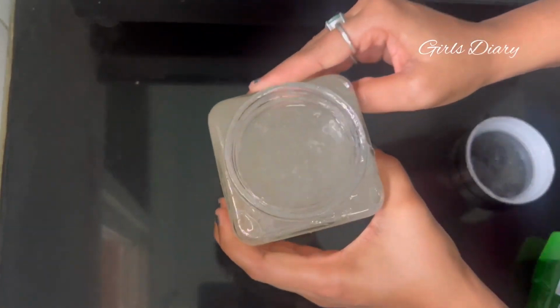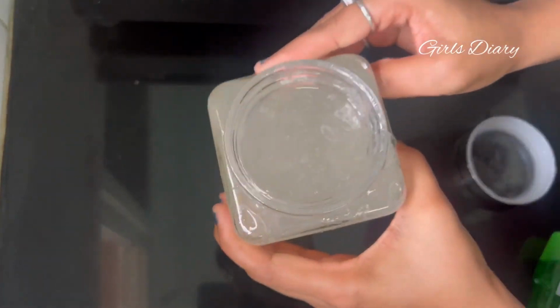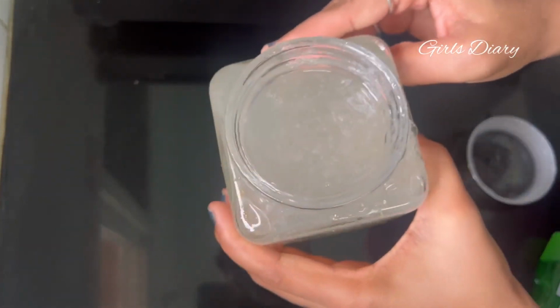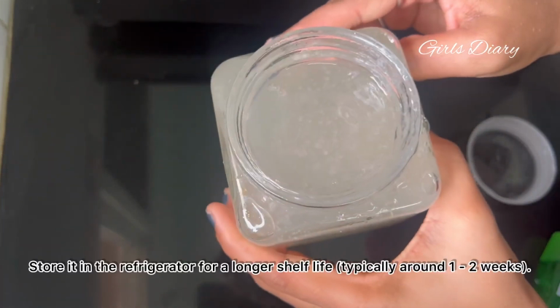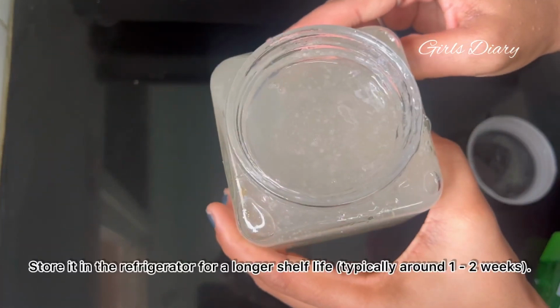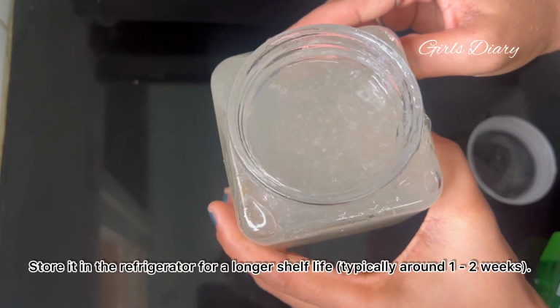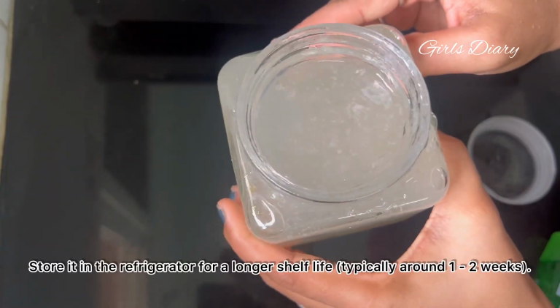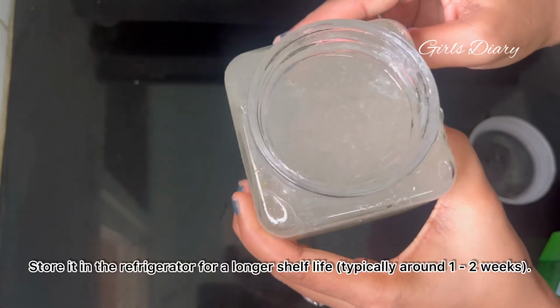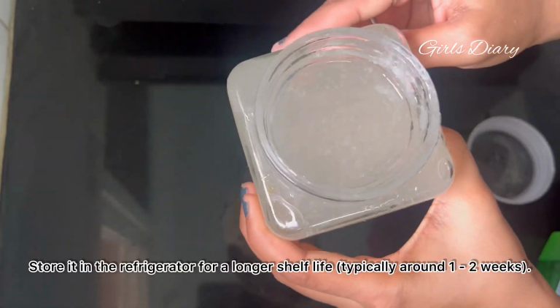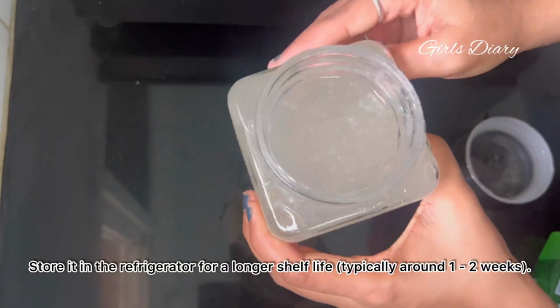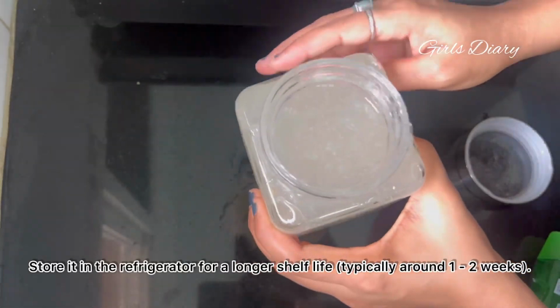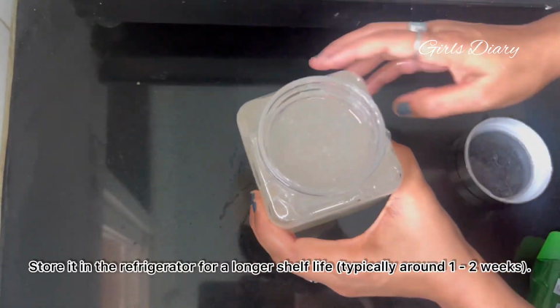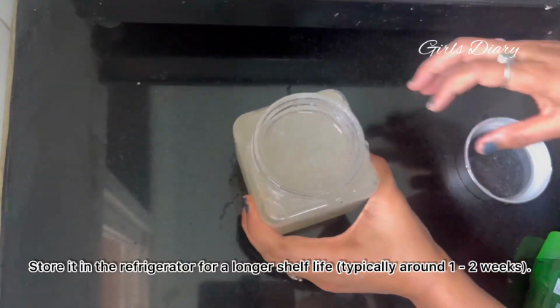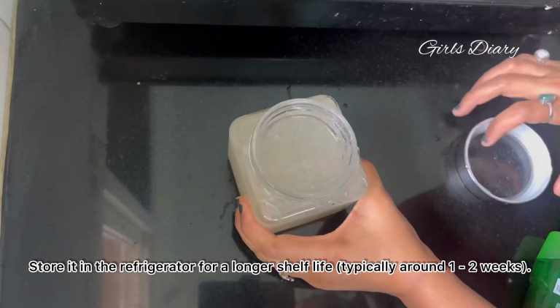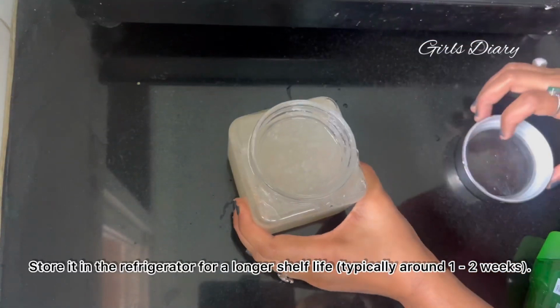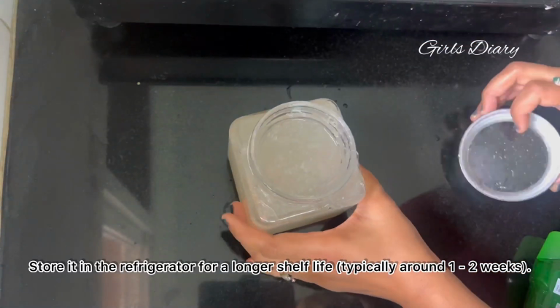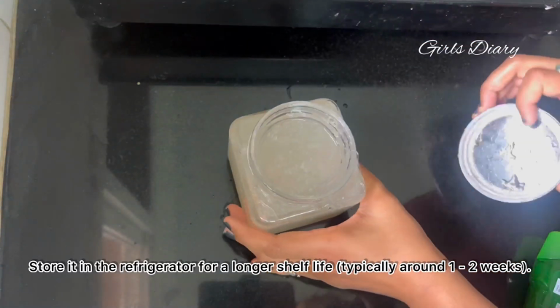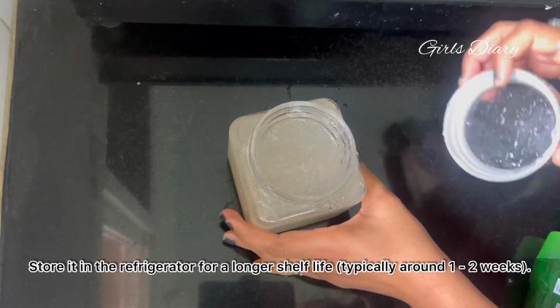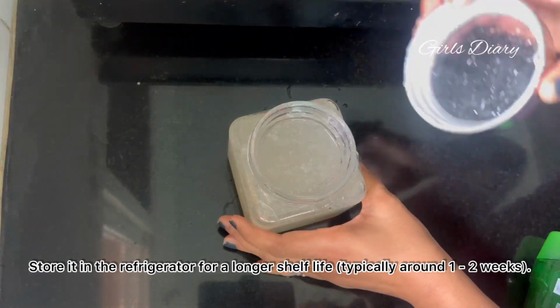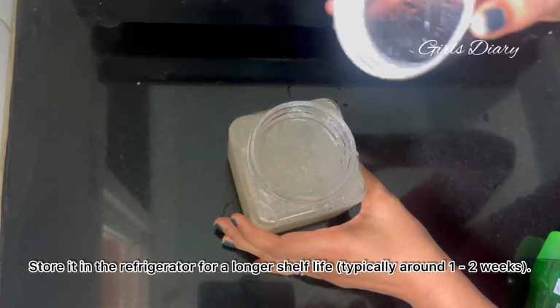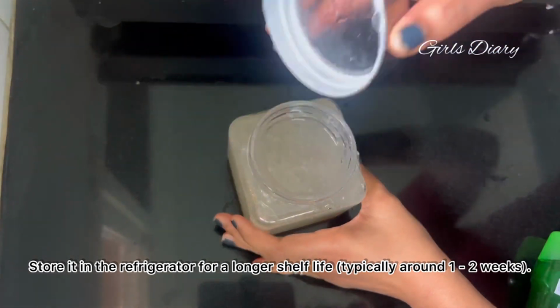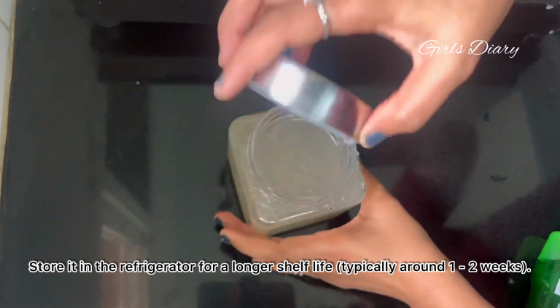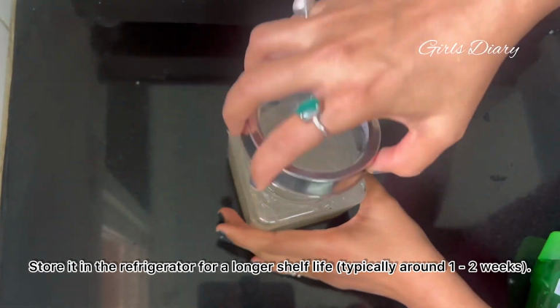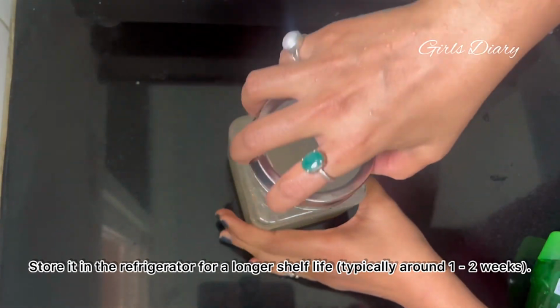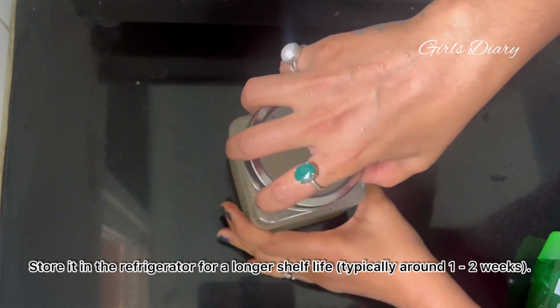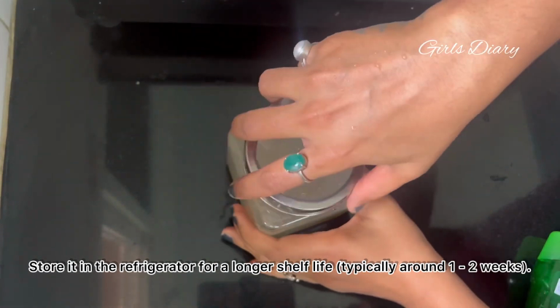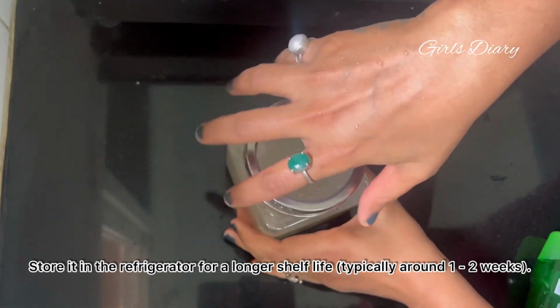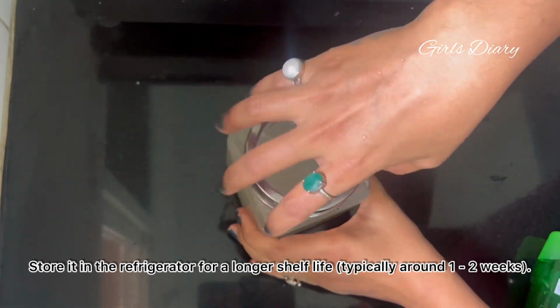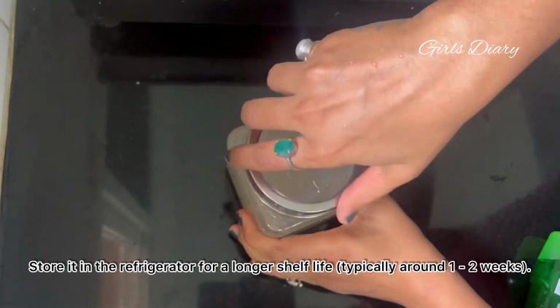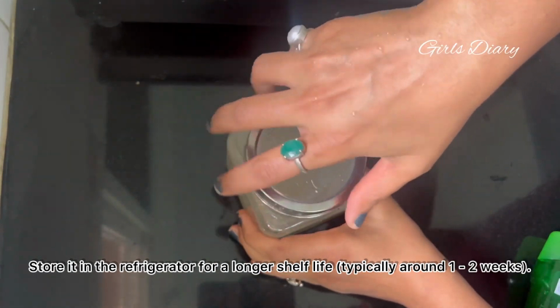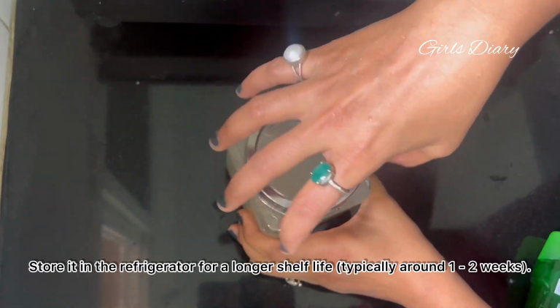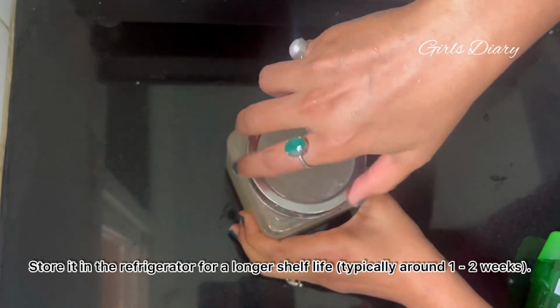Store it in the refrigerator for a longer shelf life, typically around one to two weeks.